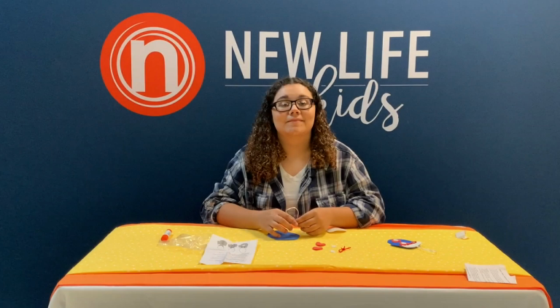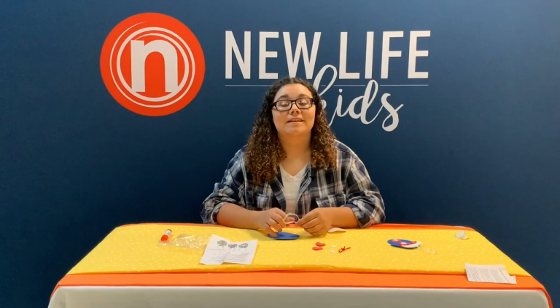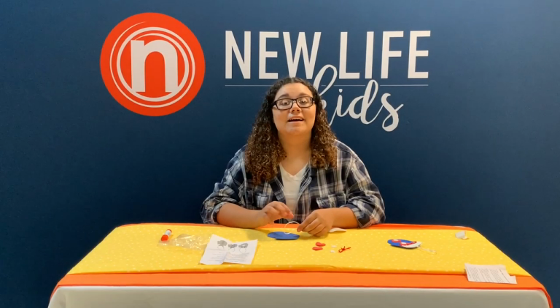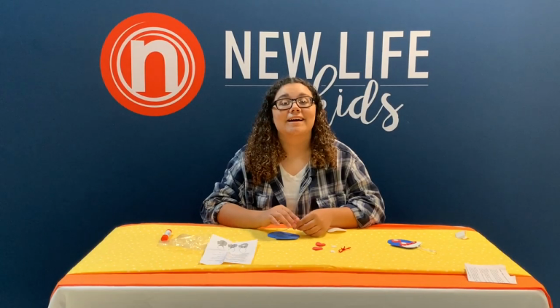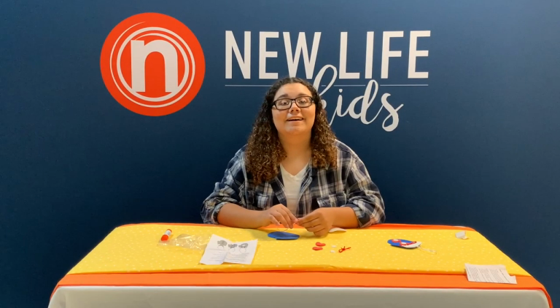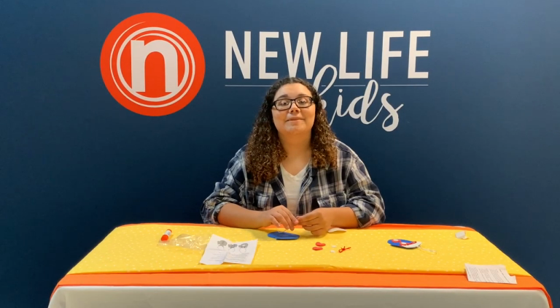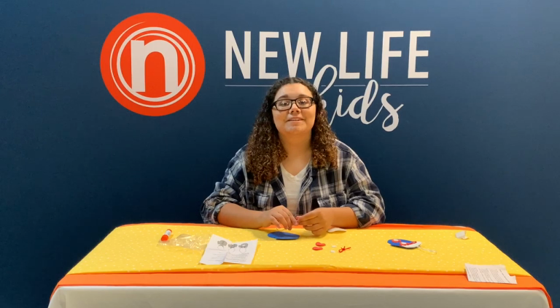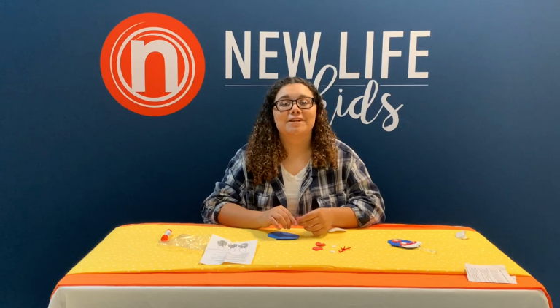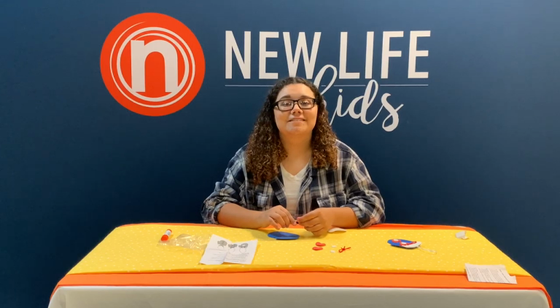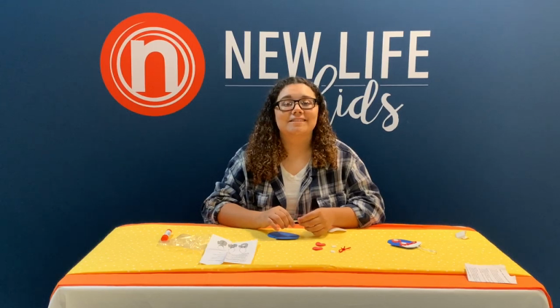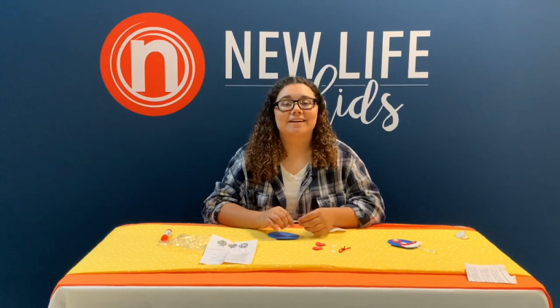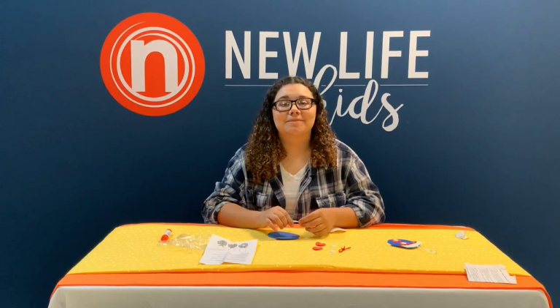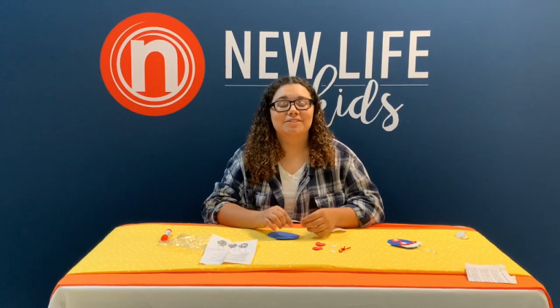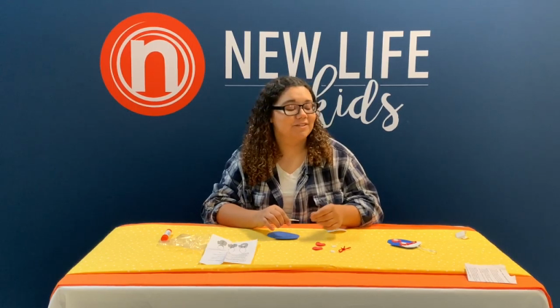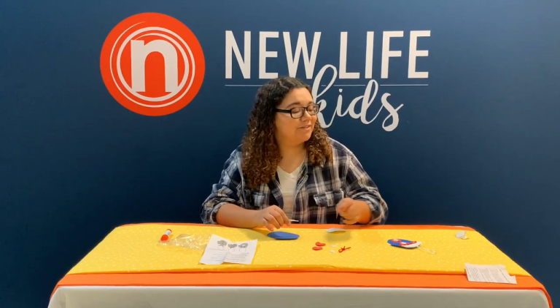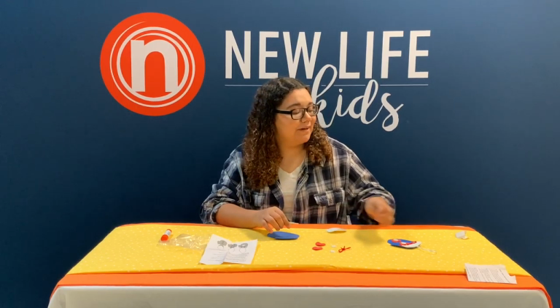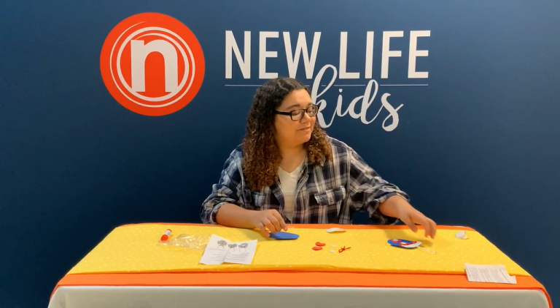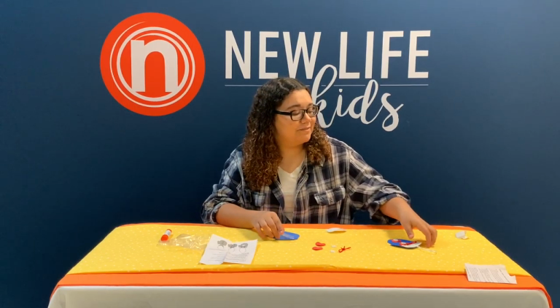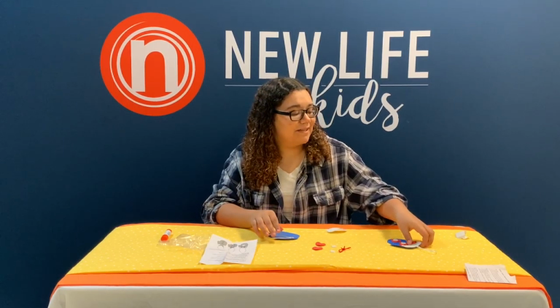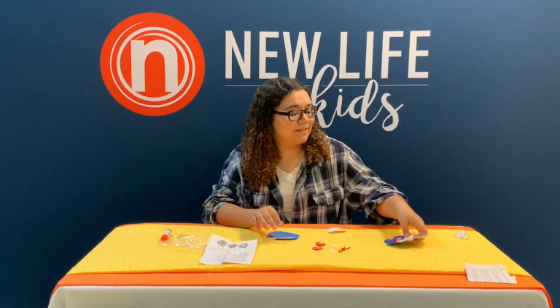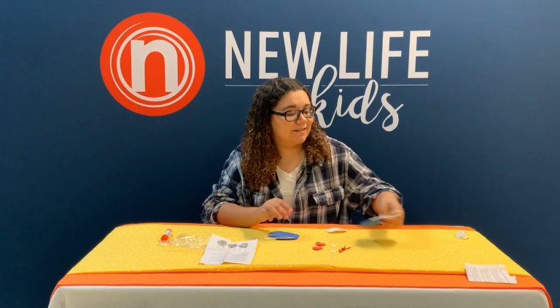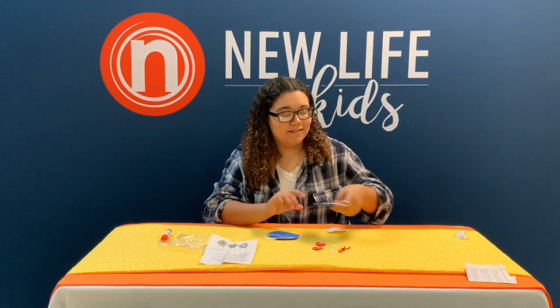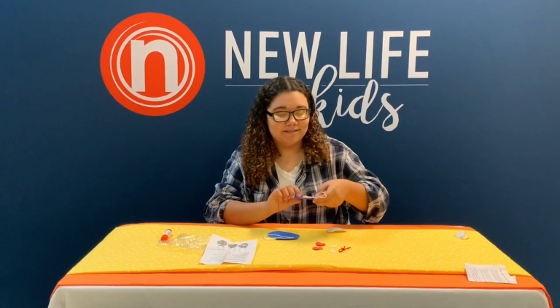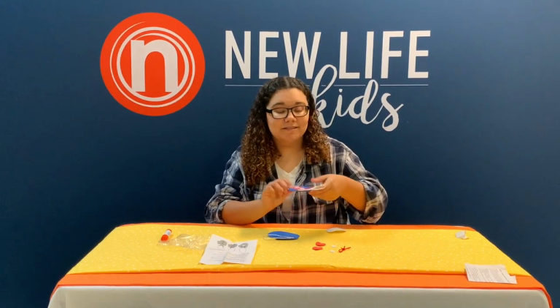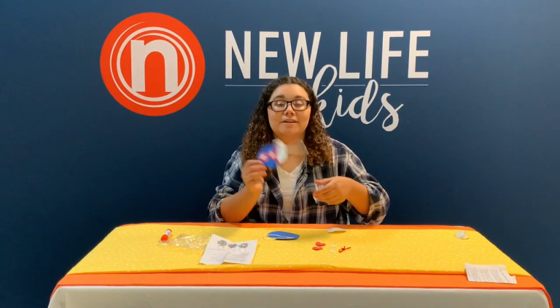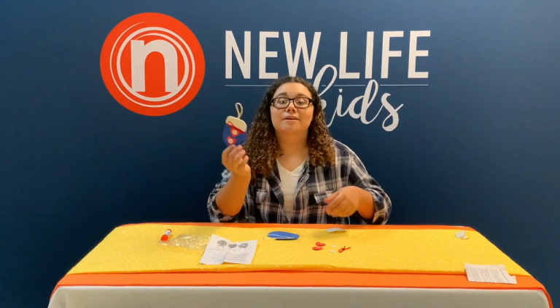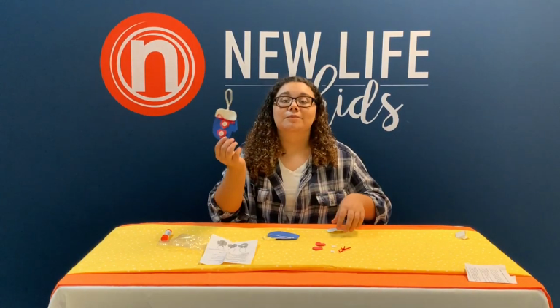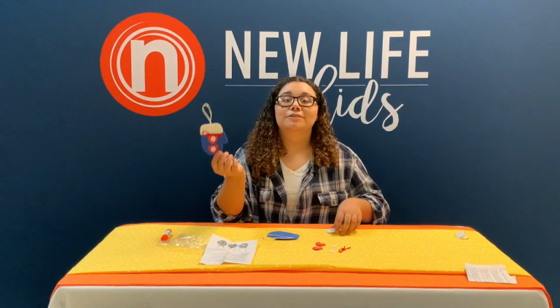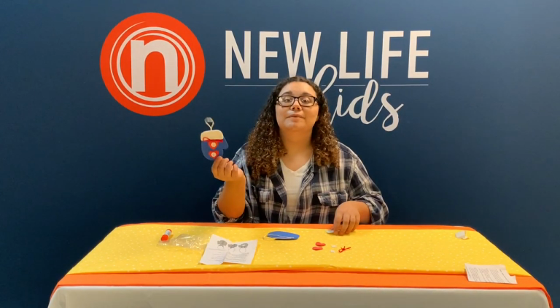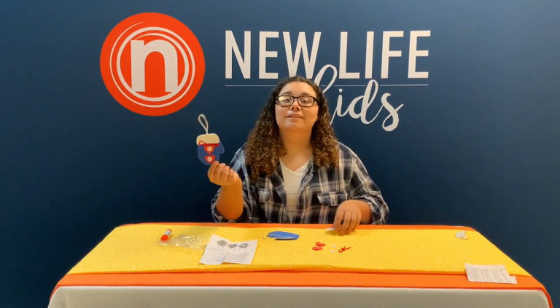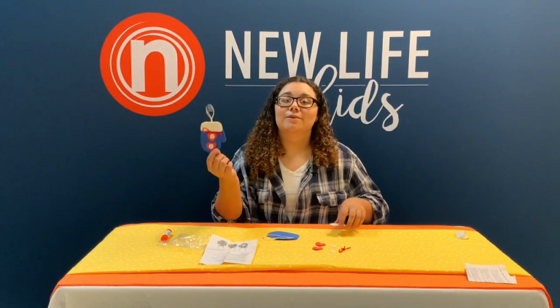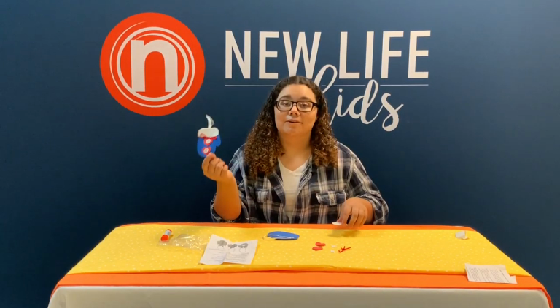Hi, I'm Hannah Johnson and I'm going to show you how to make this blue mitten ornament.